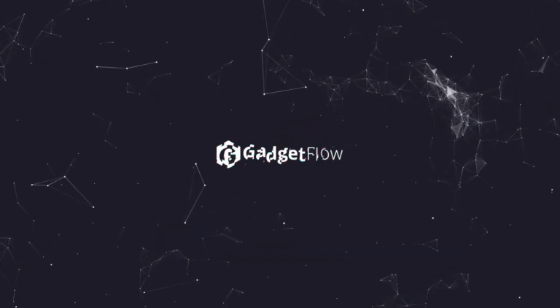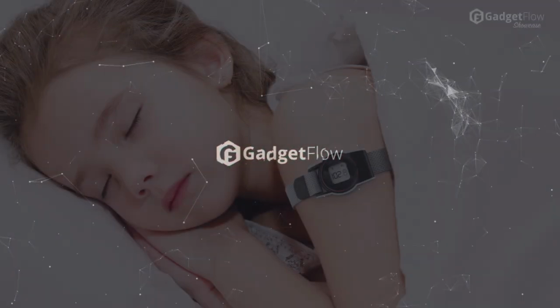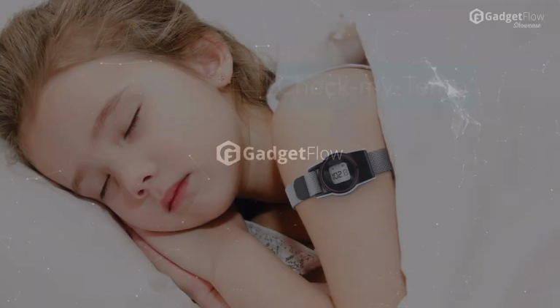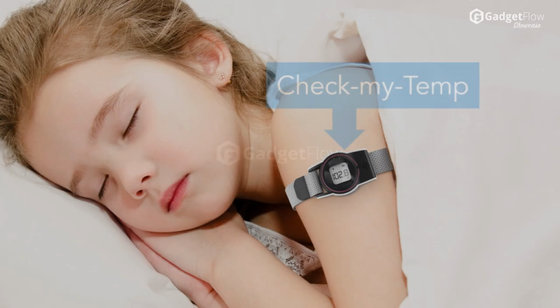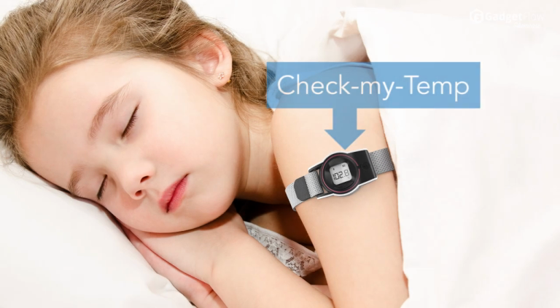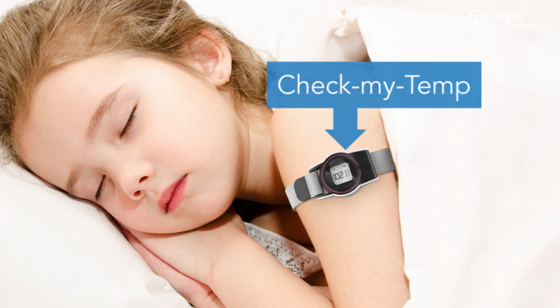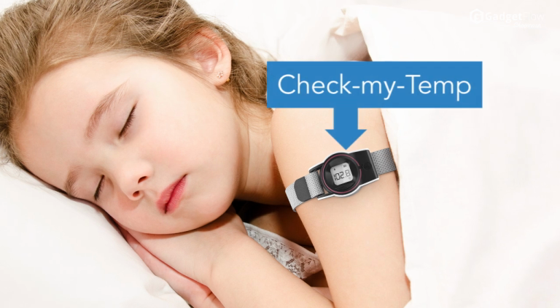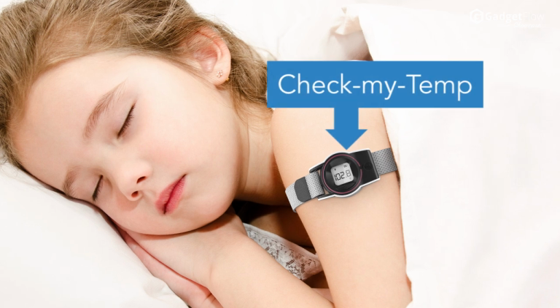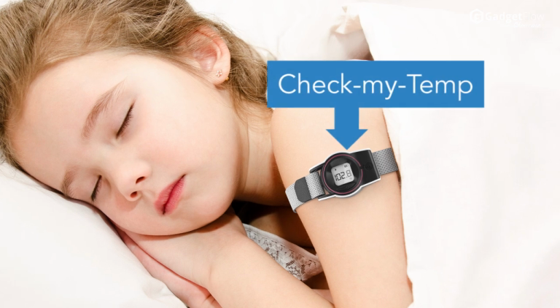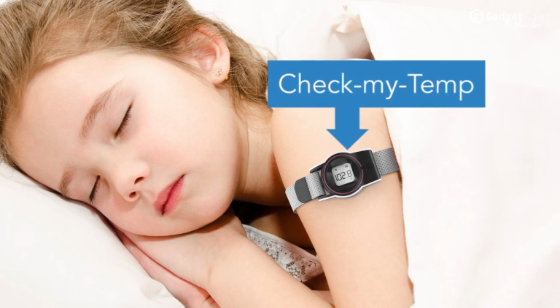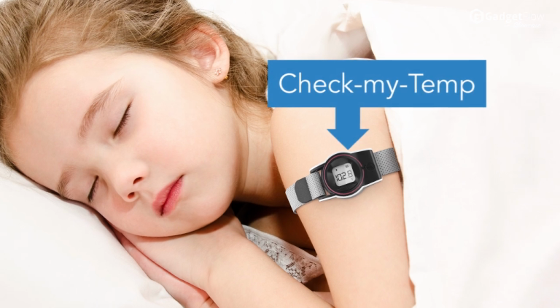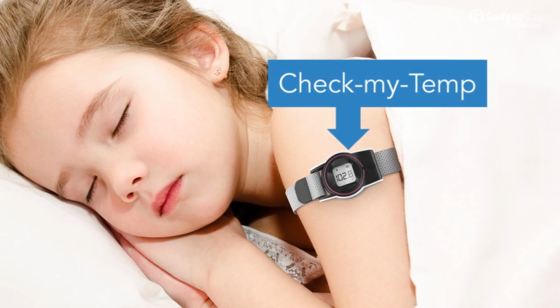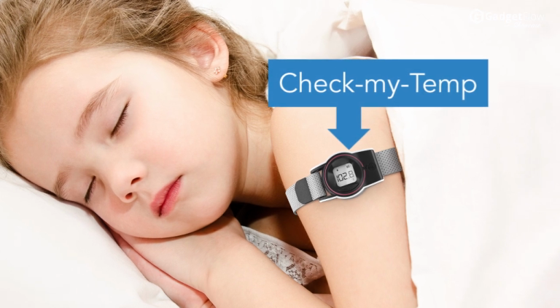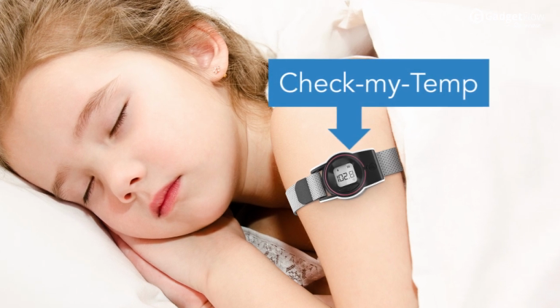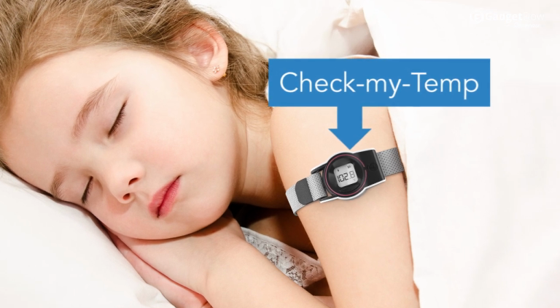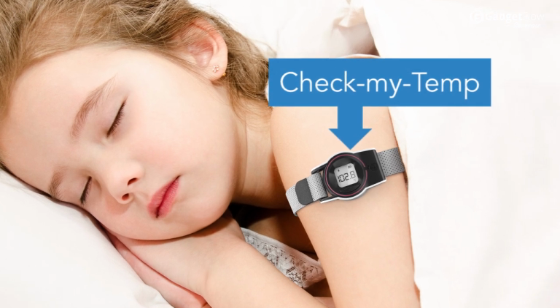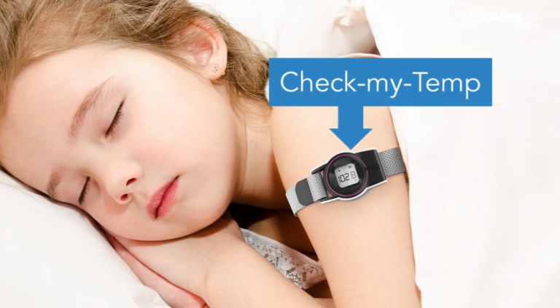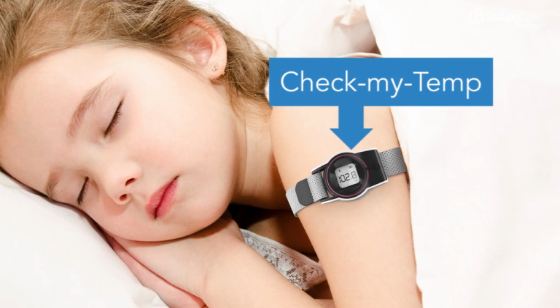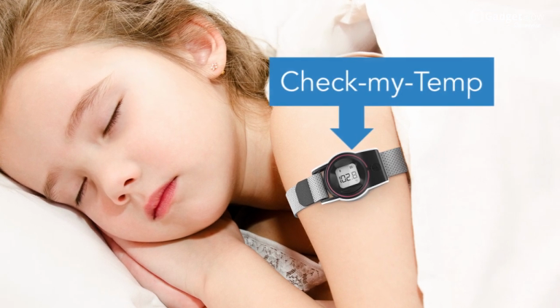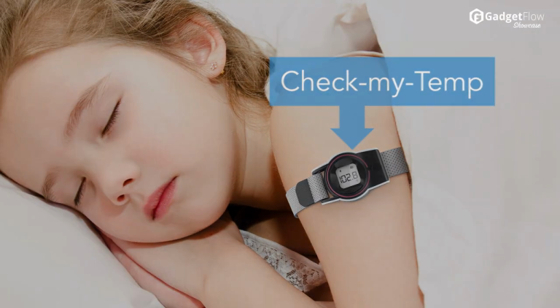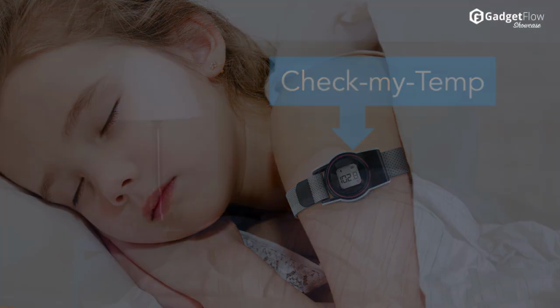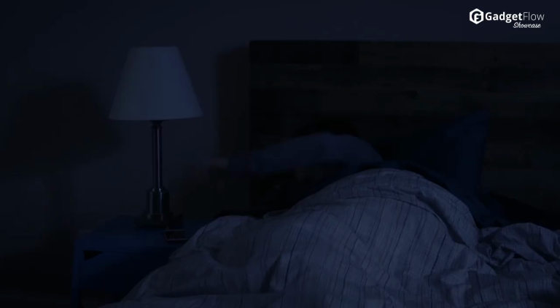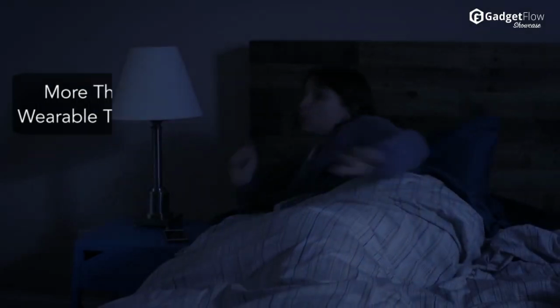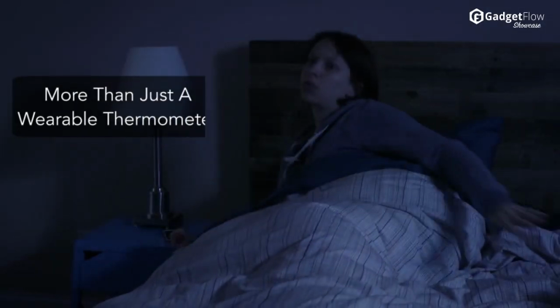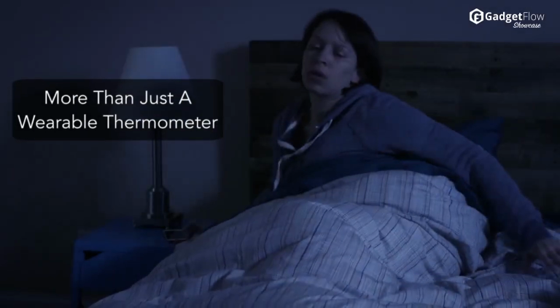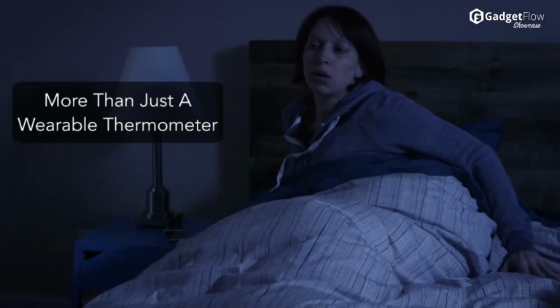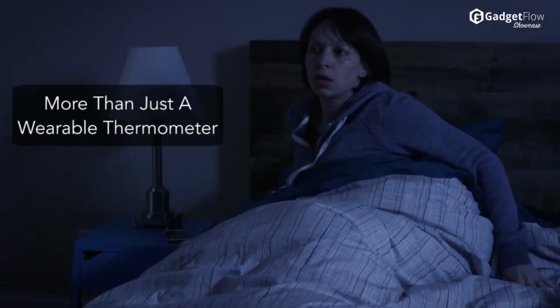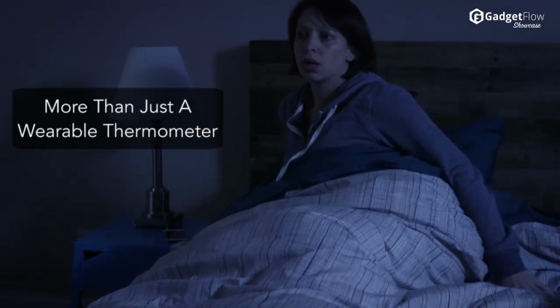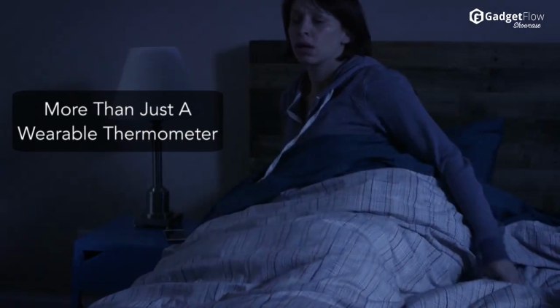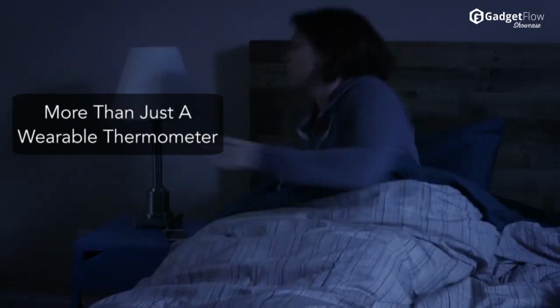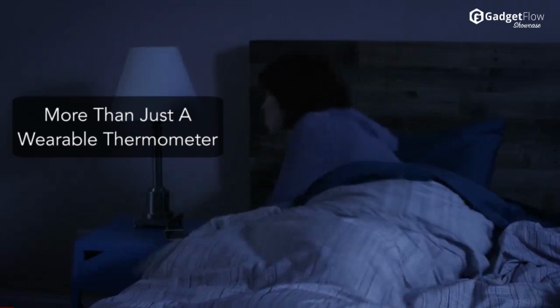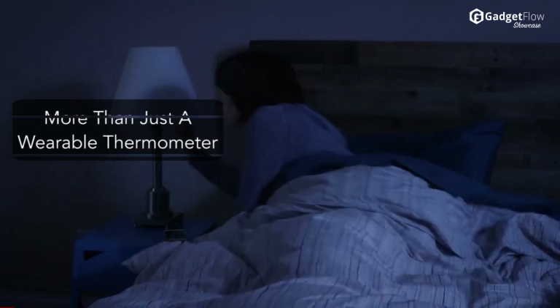Hey there, this is Wes with the Gadget Flow, and today we are showcasing CheckMyTemp, which is more than just a wearable thermometer.